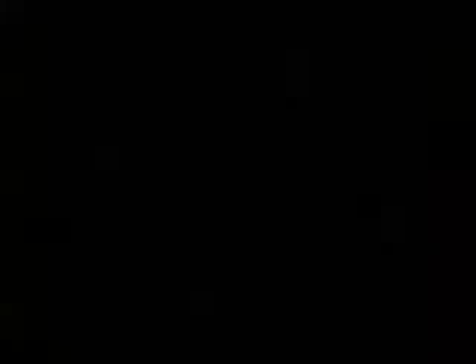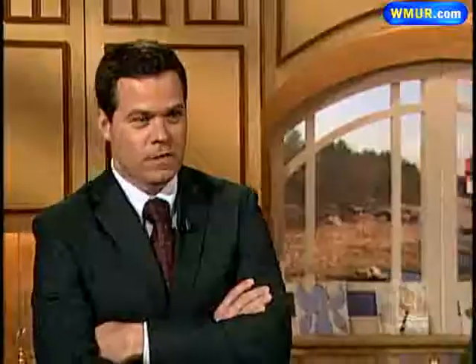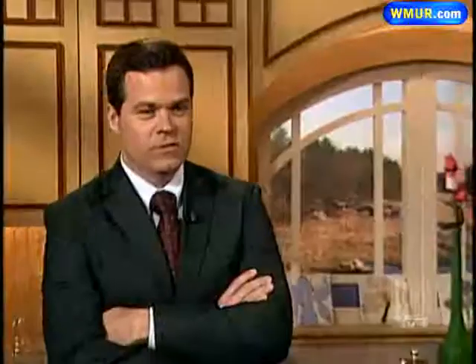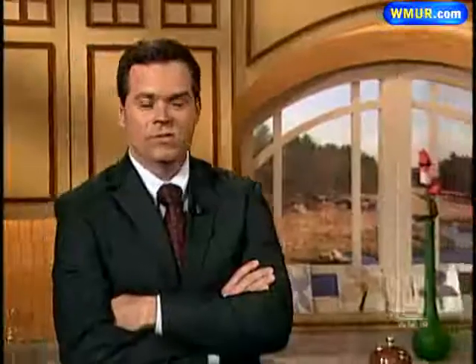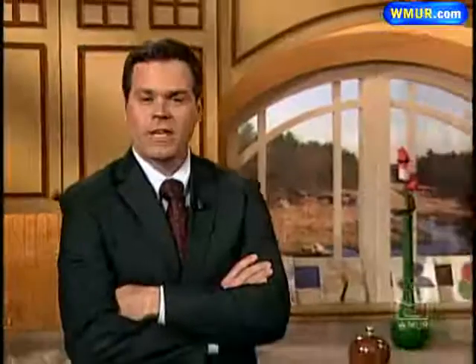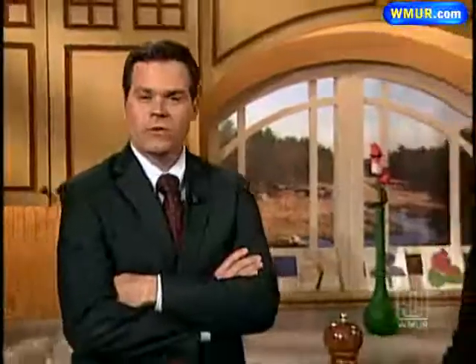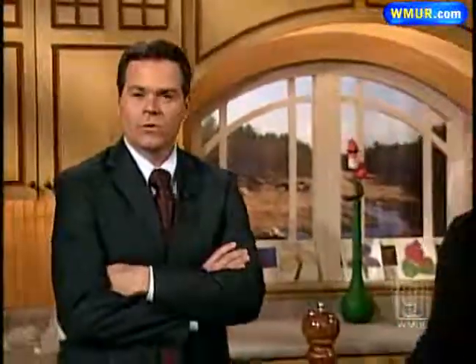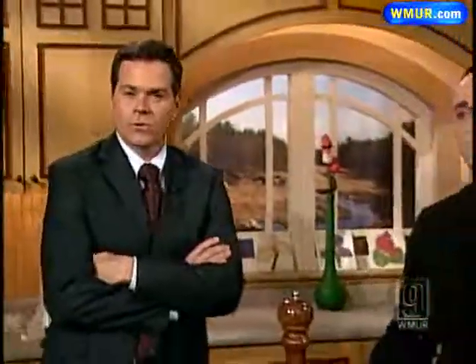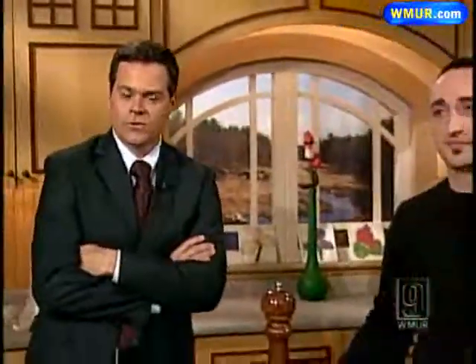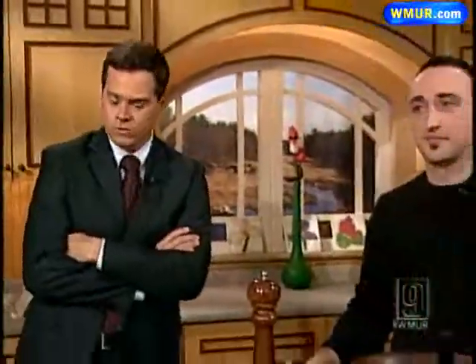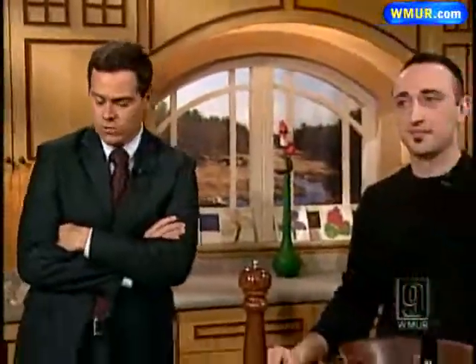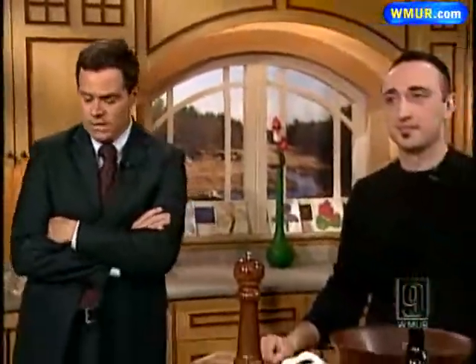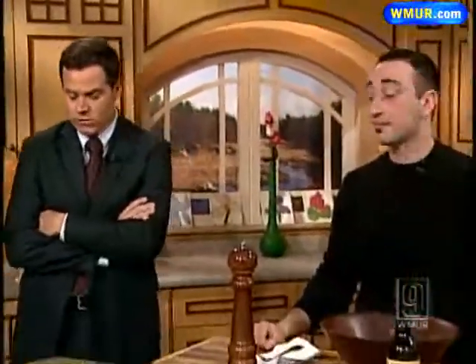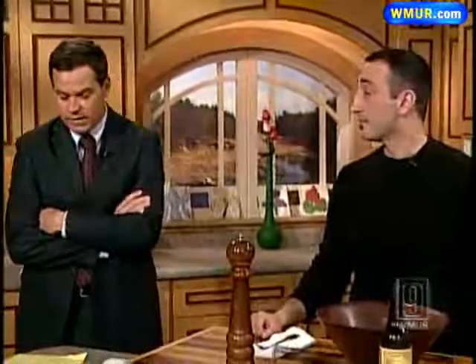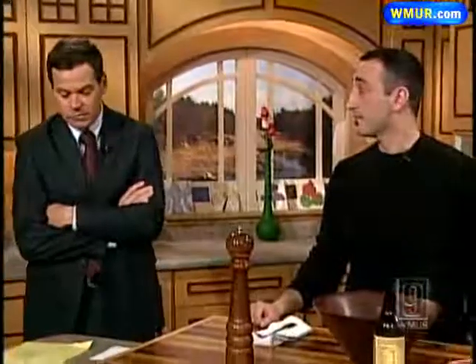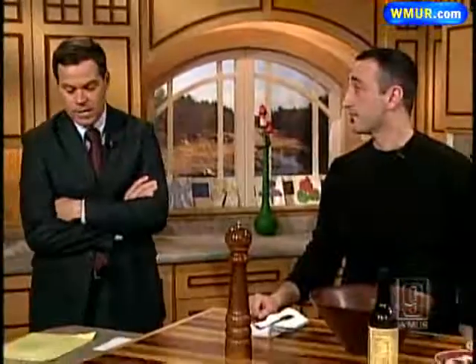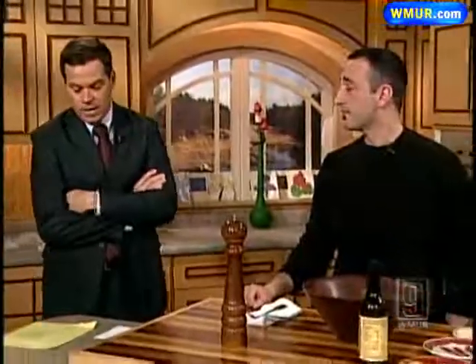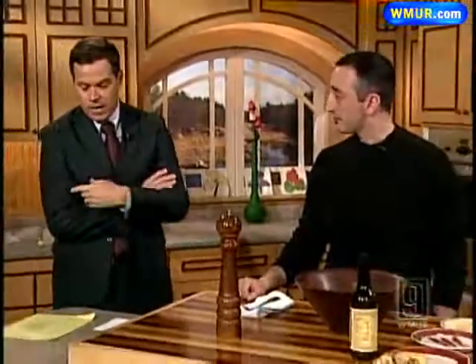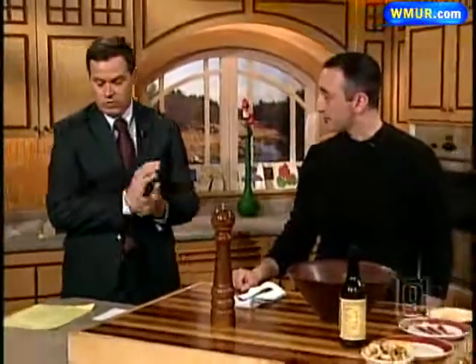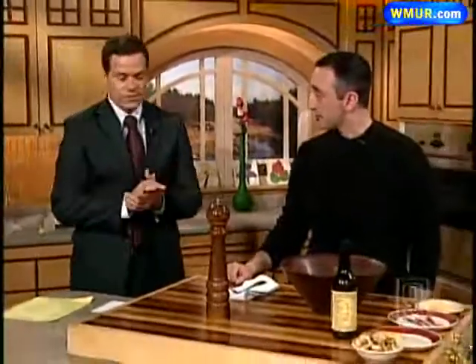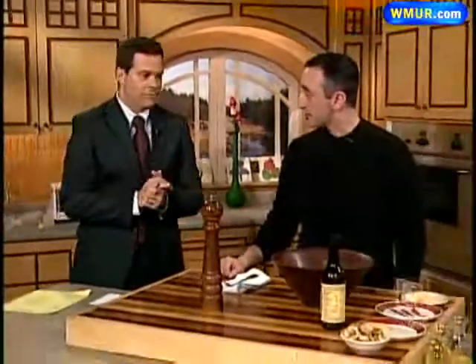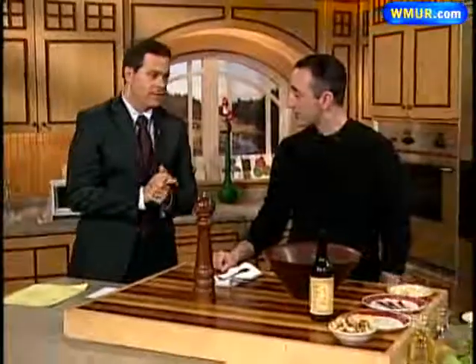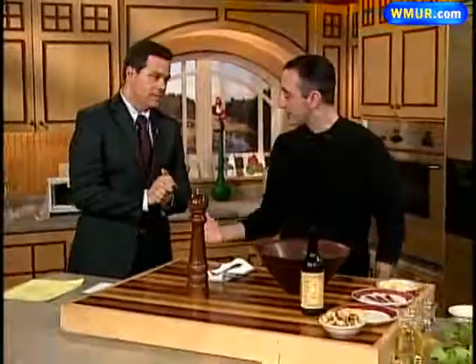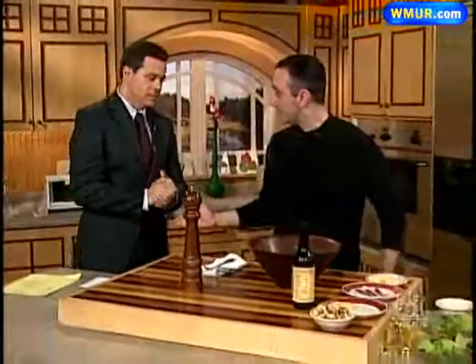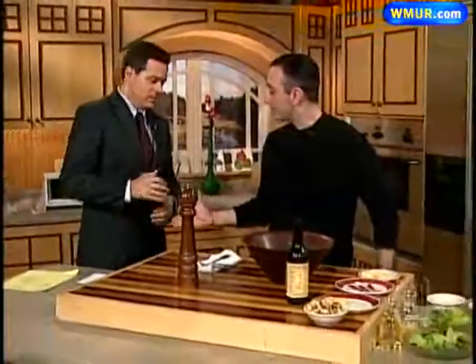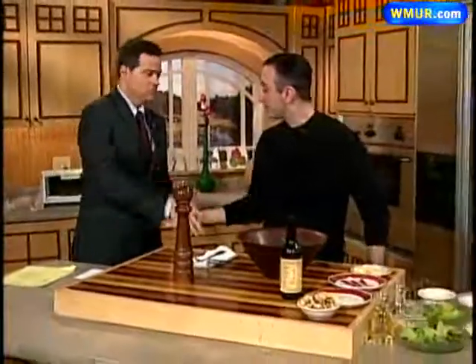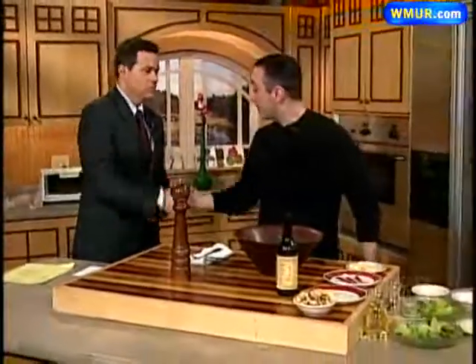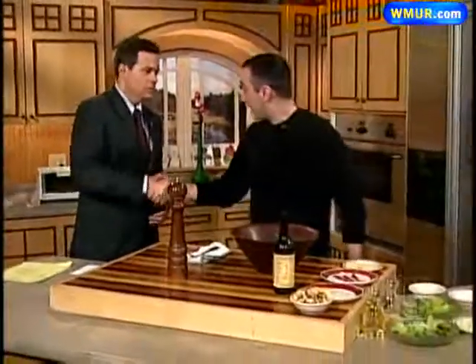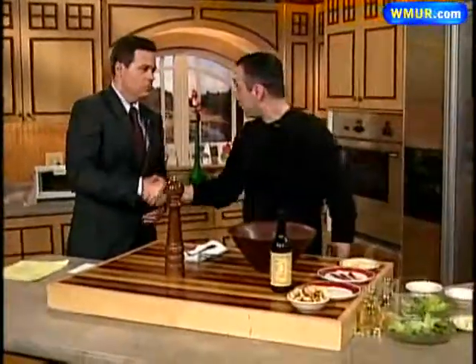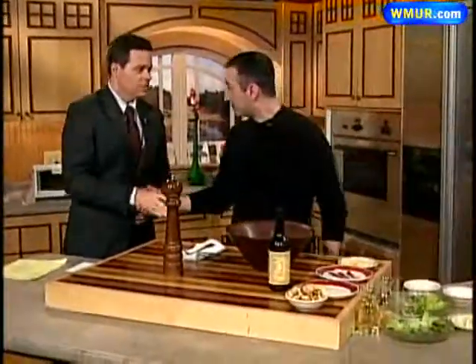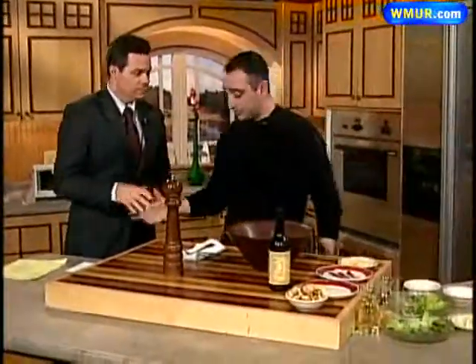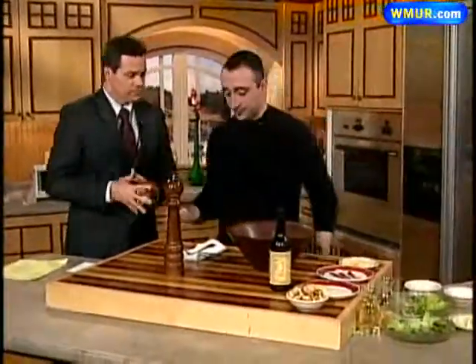We're making Caesar salad in Cook's Corner today. We're joined by Greg from Rick's Cafe in Kingston. Thanks for being here today. I appreciate it. Pleasure.